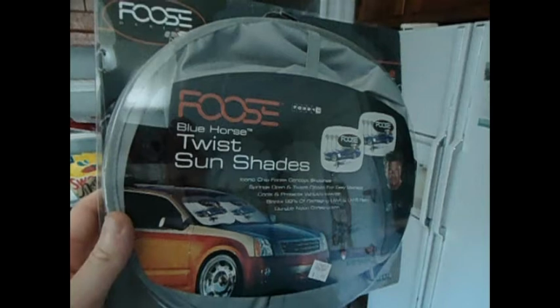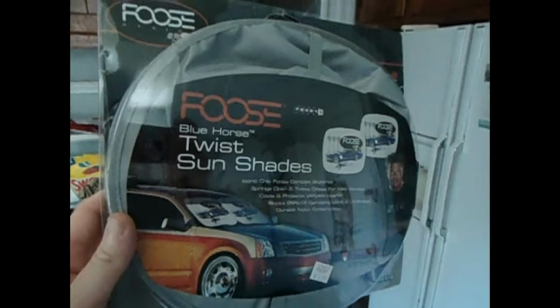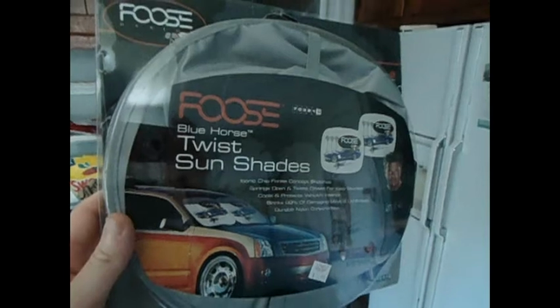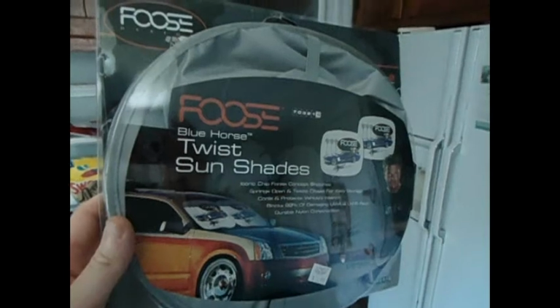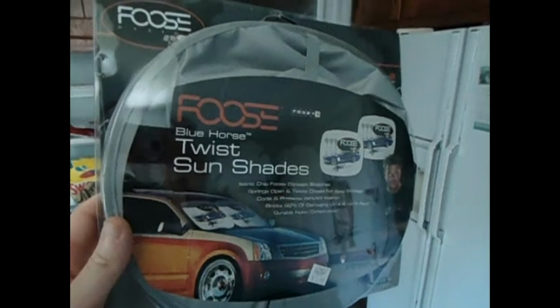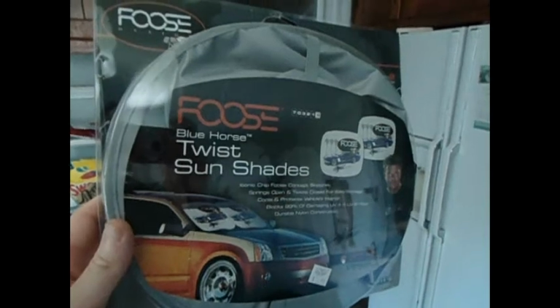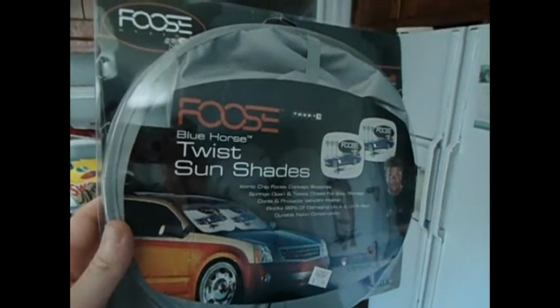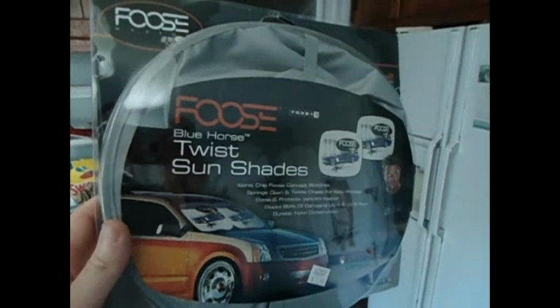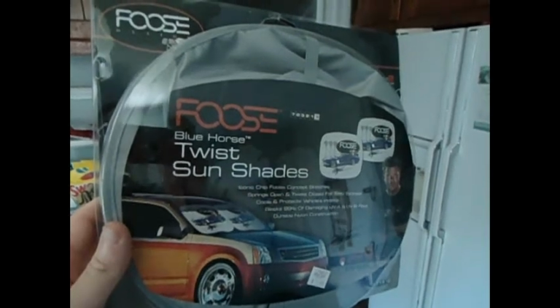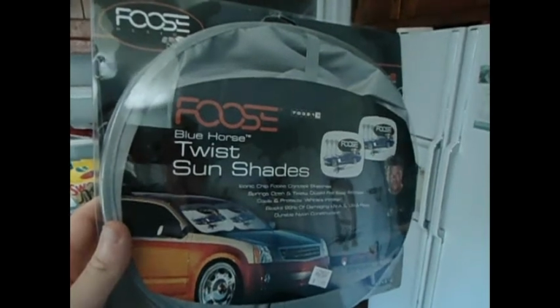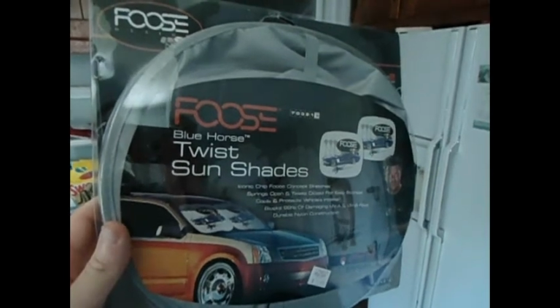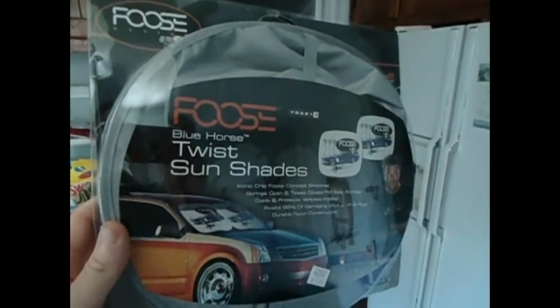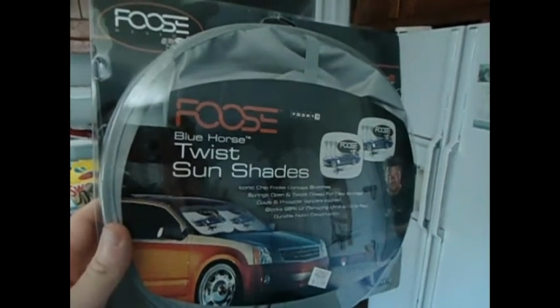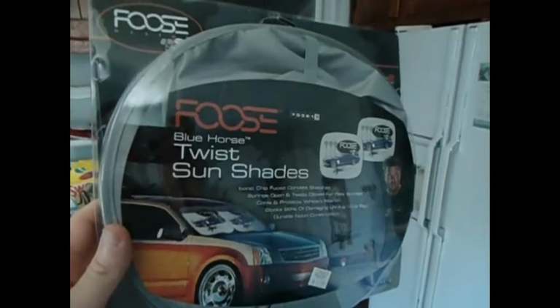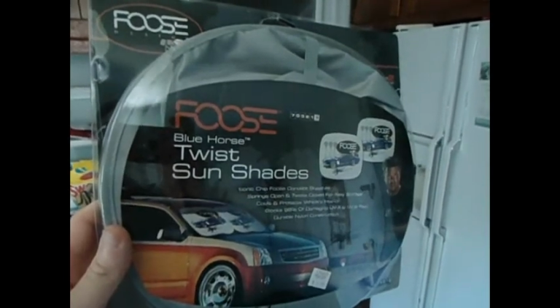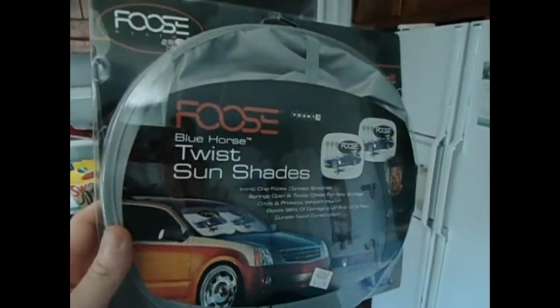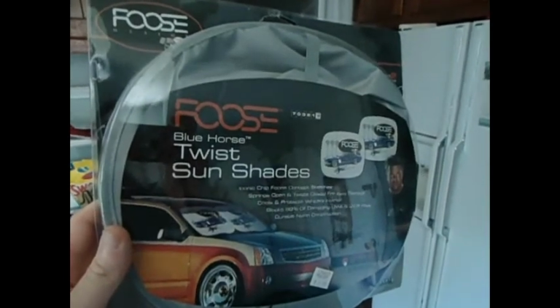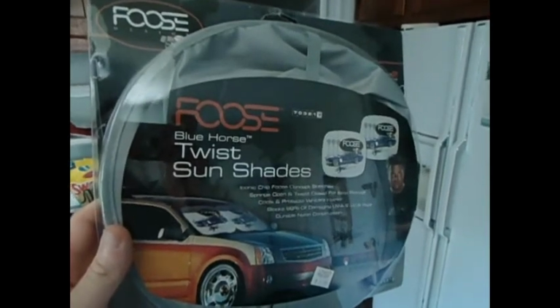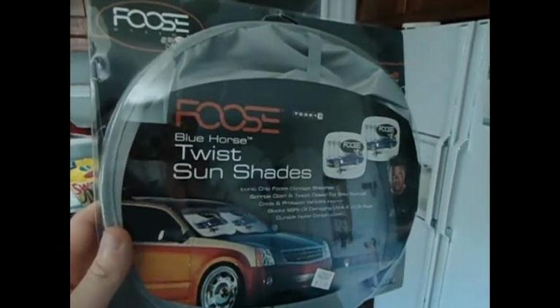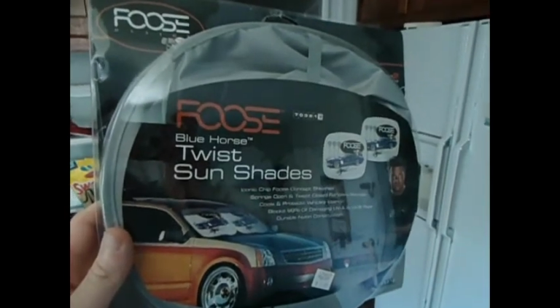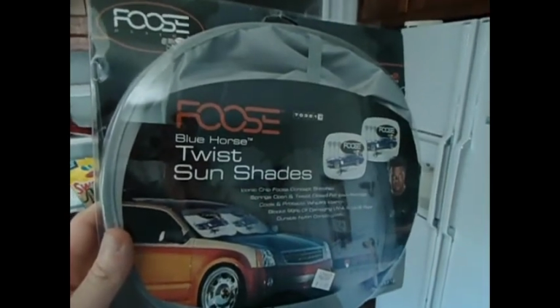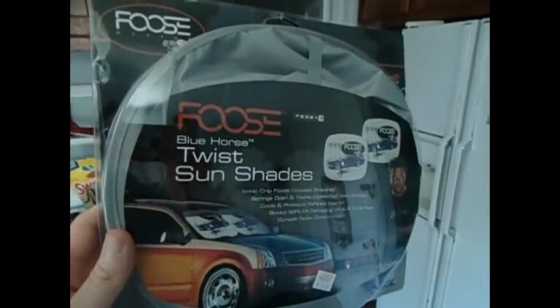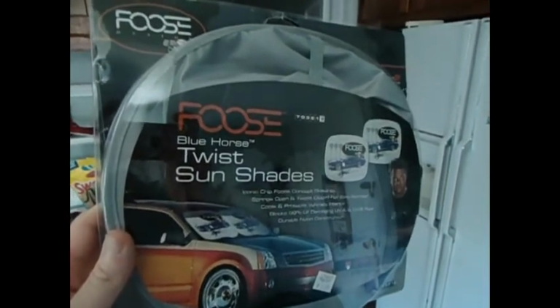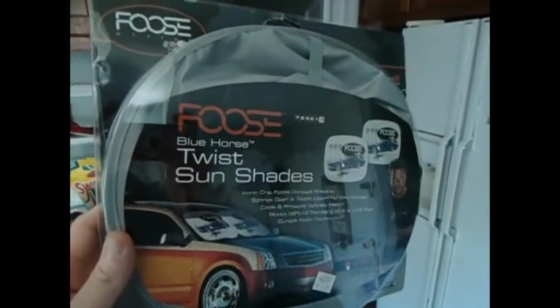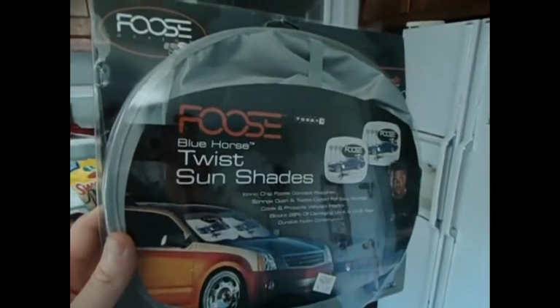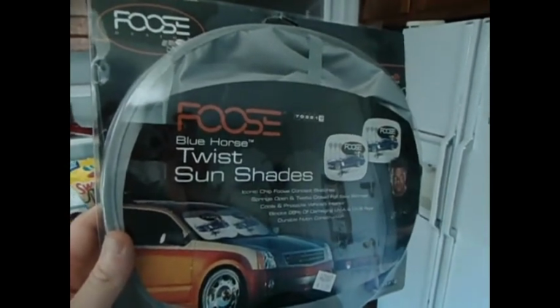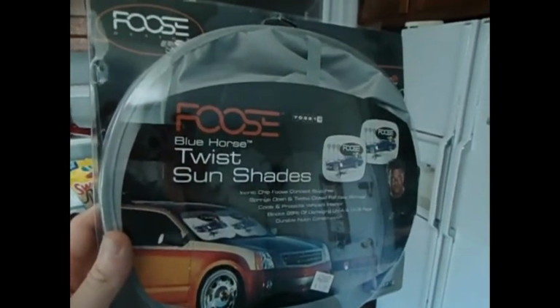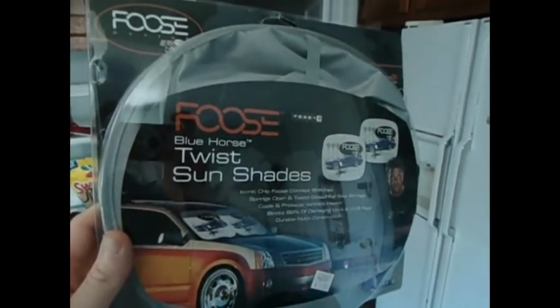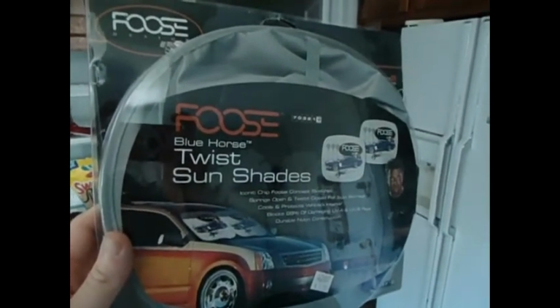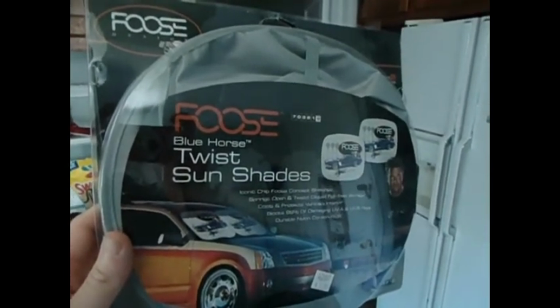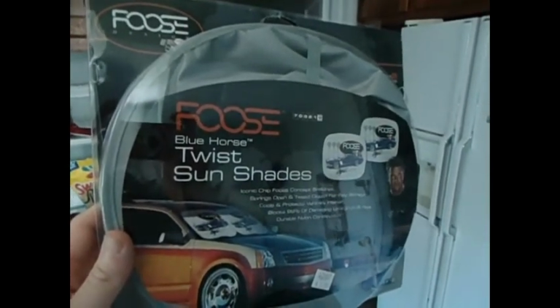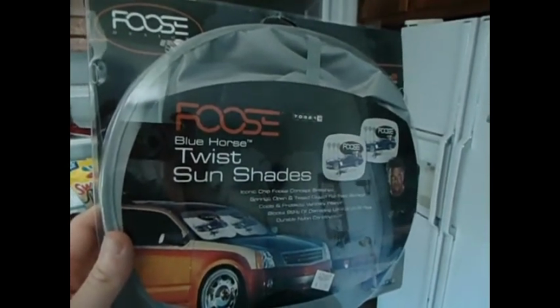Hey guys, Jonathan Brown Menzies, and it's time for another automotive product review.